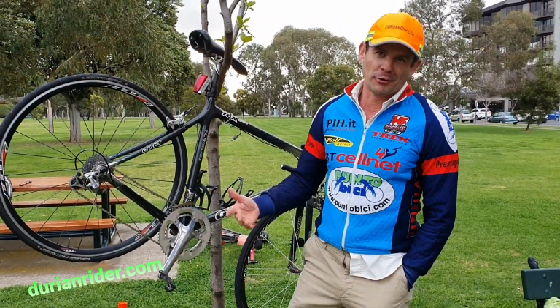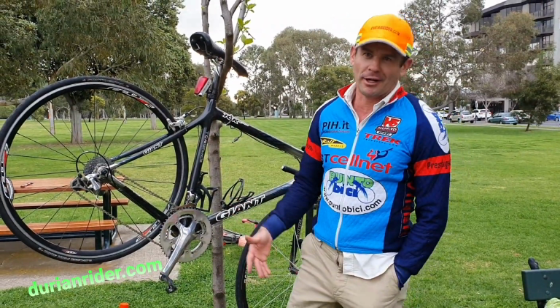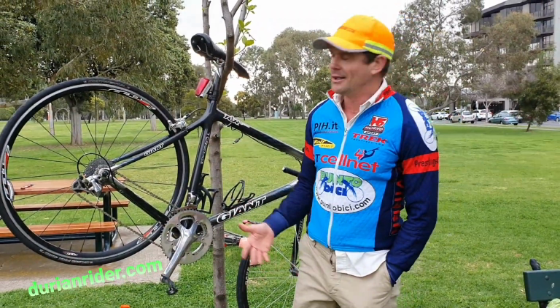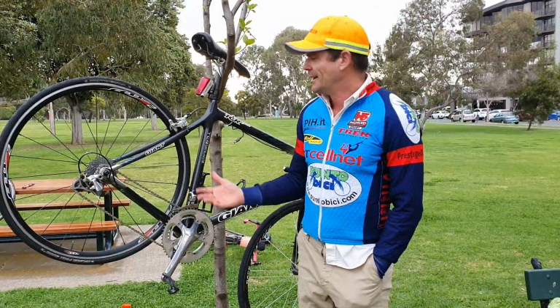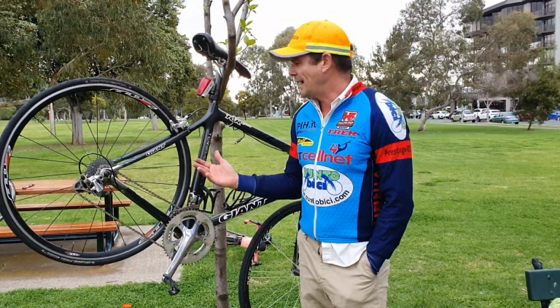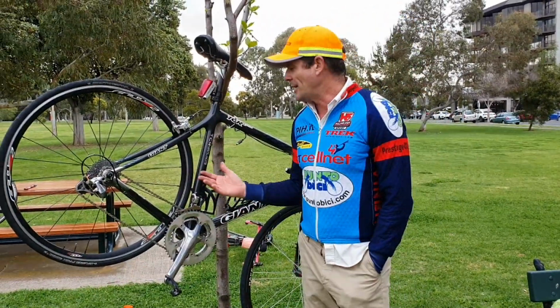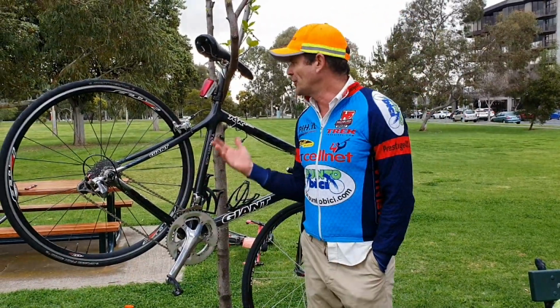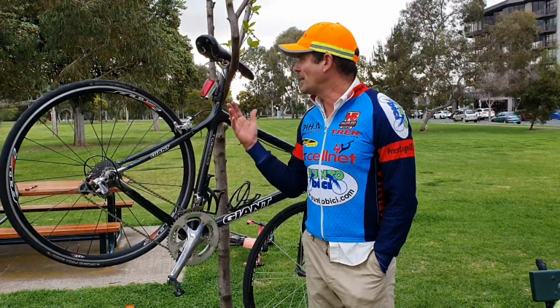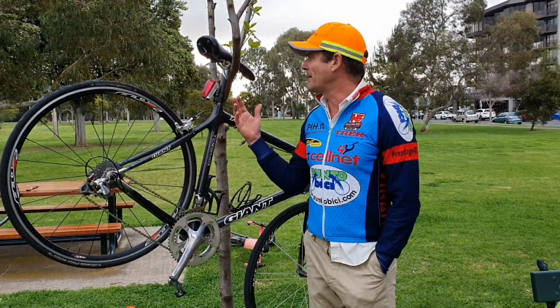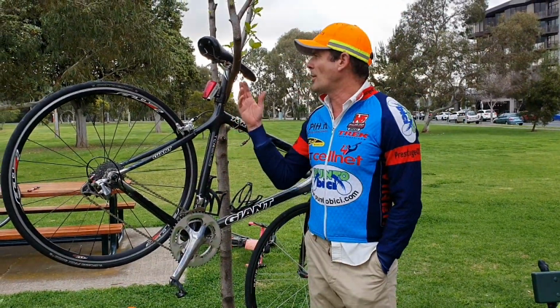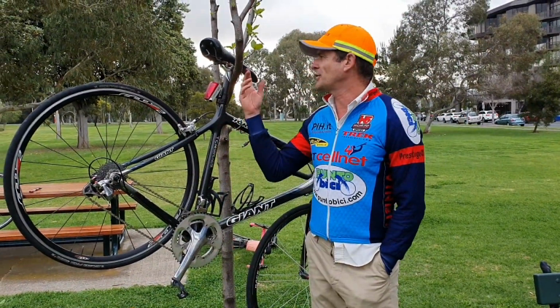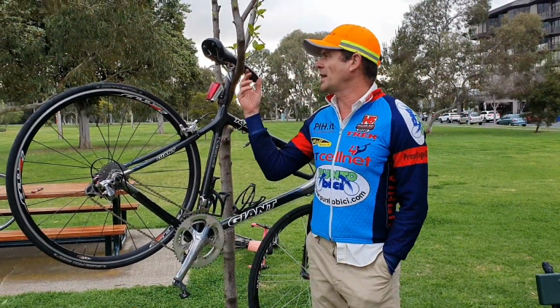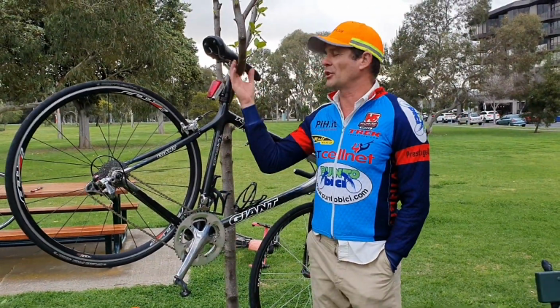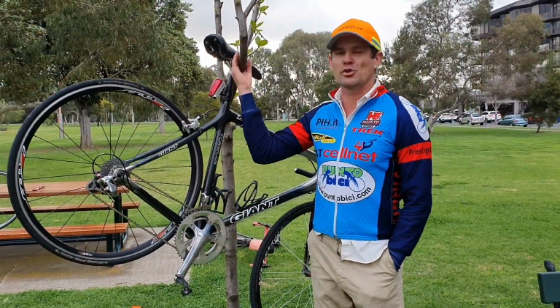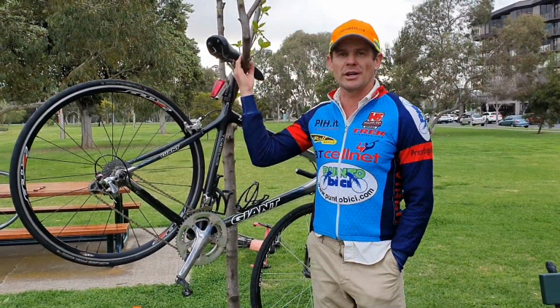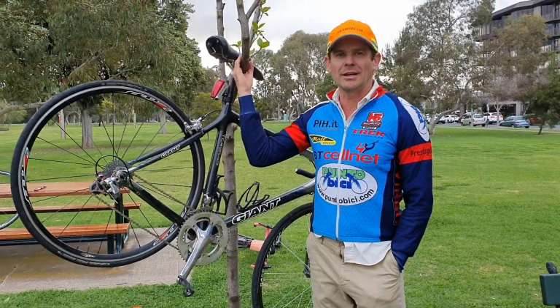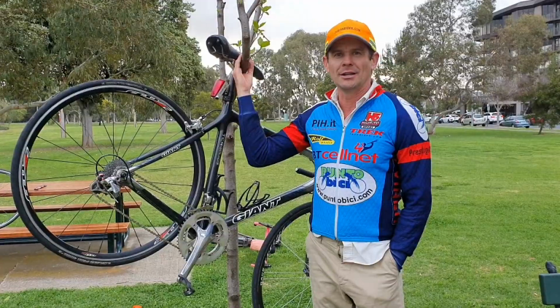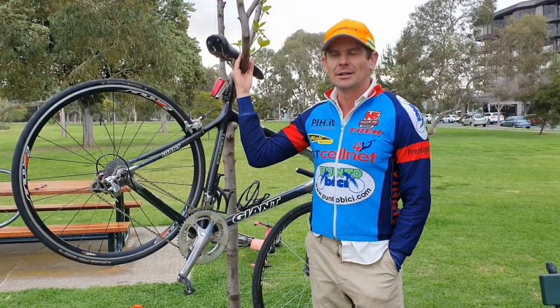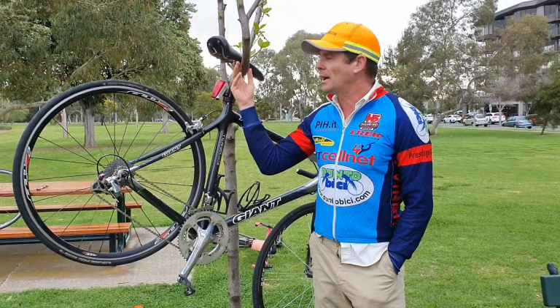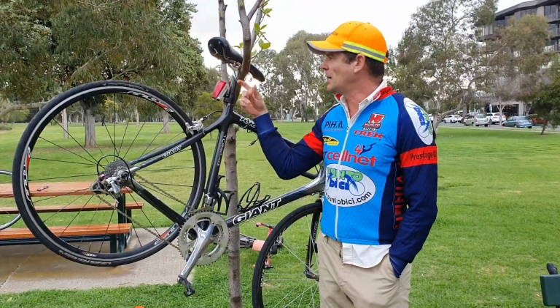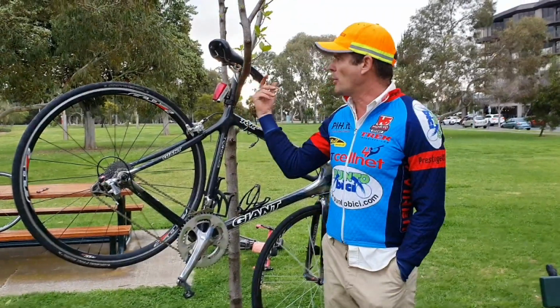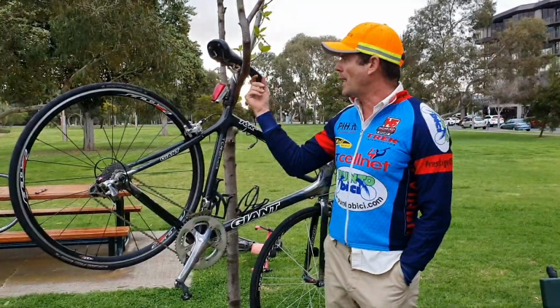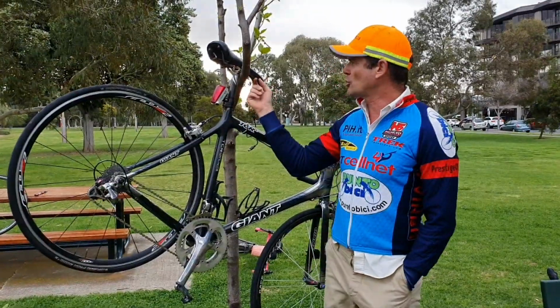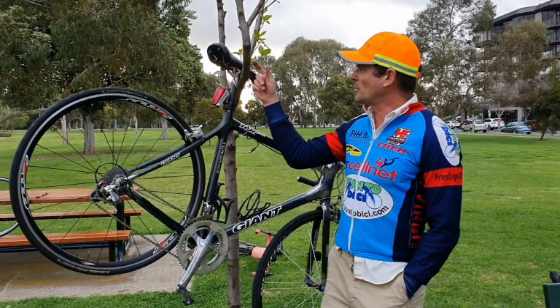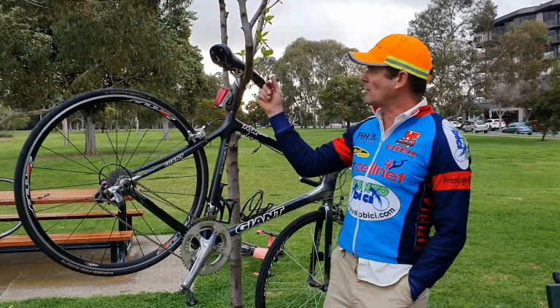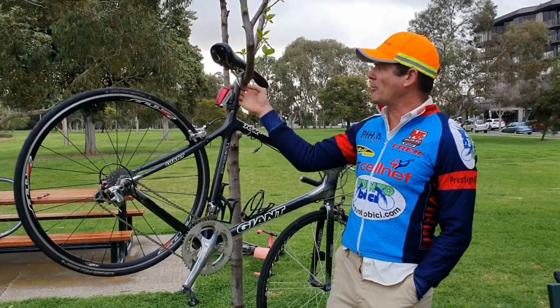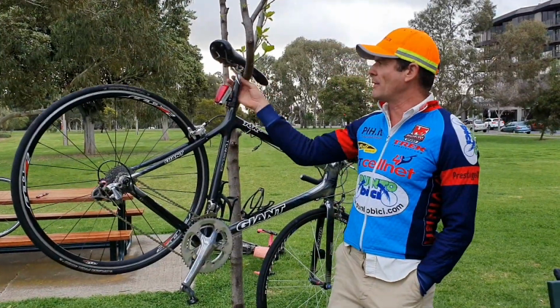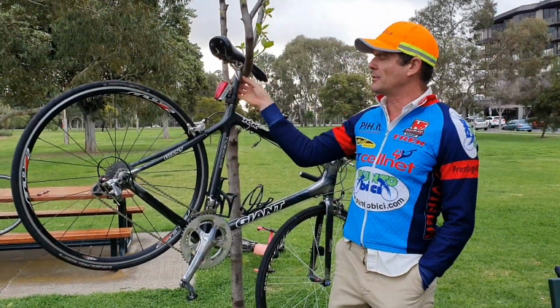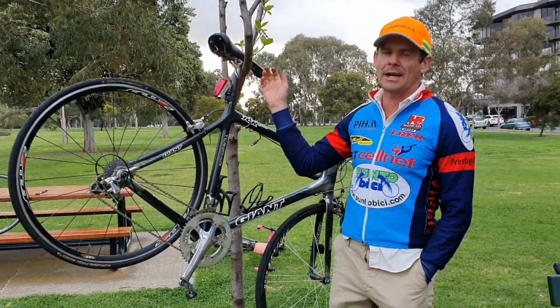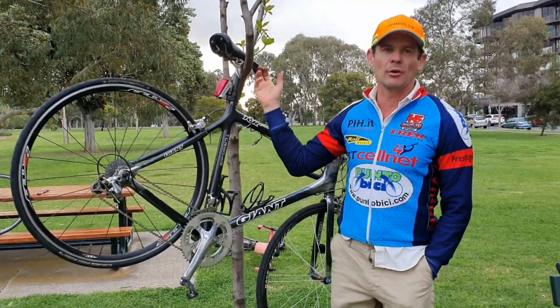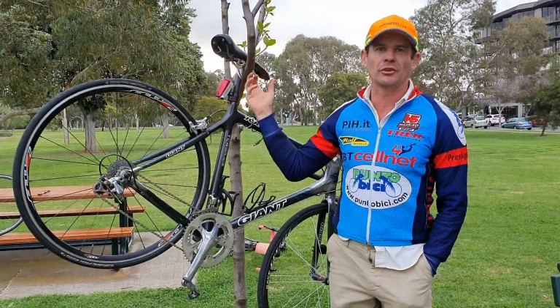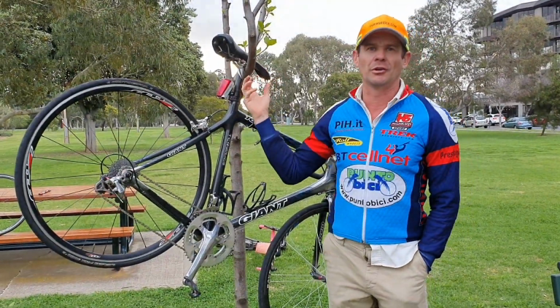Duran Ryder here. This is how to make a bike stand with a tree — you get an old bike tube and just wrap it around there to make it more secure.